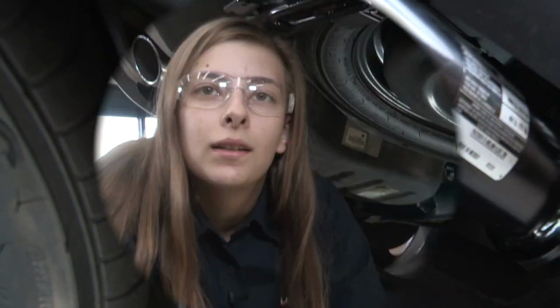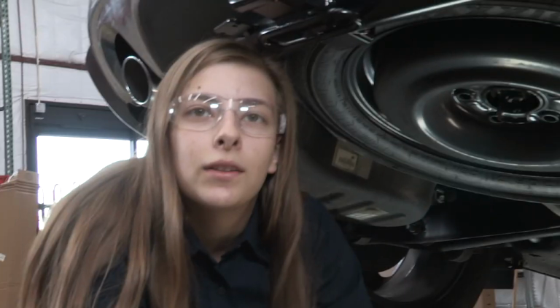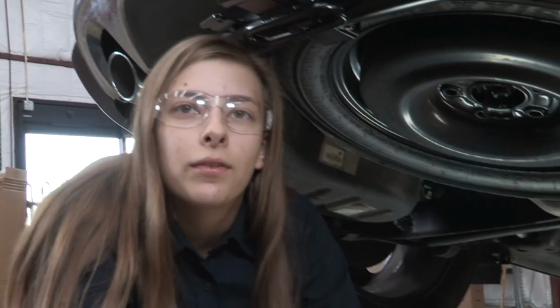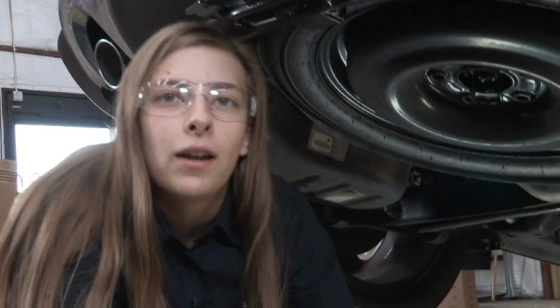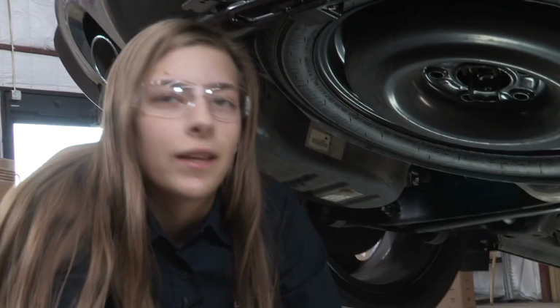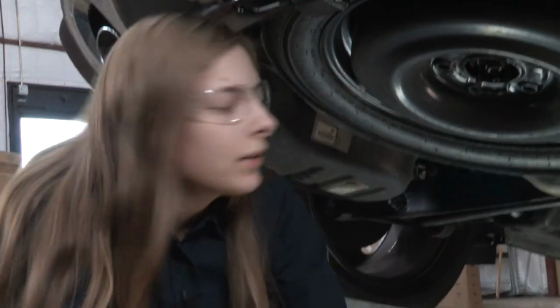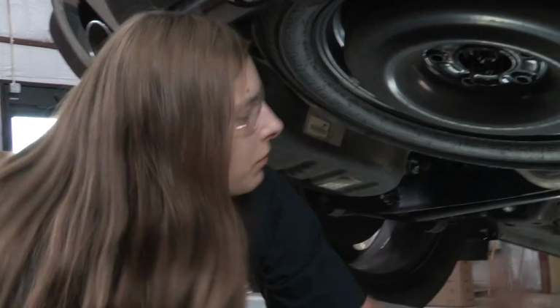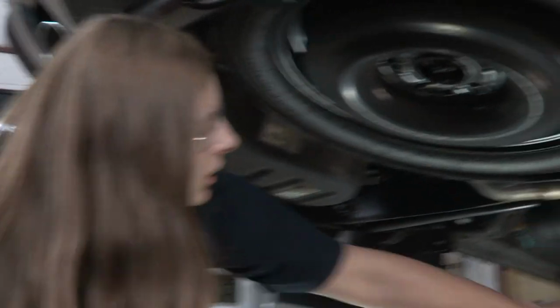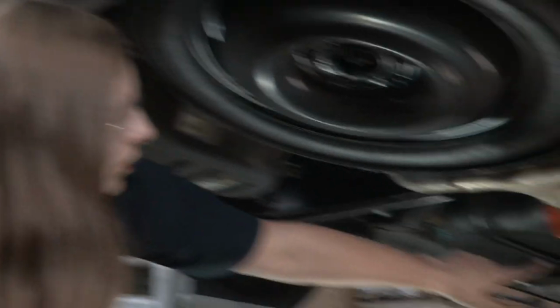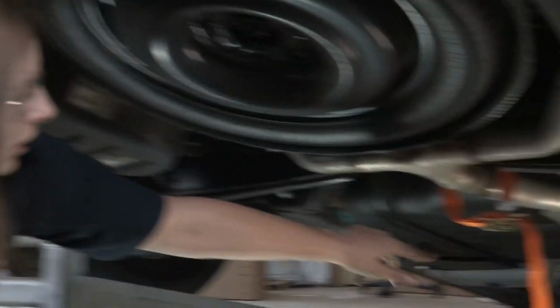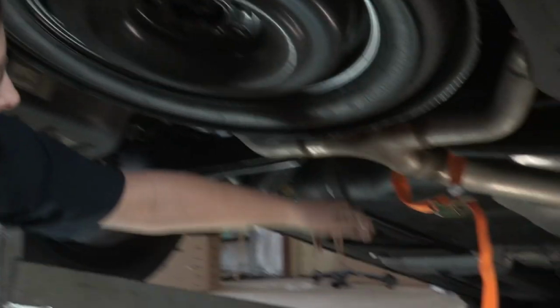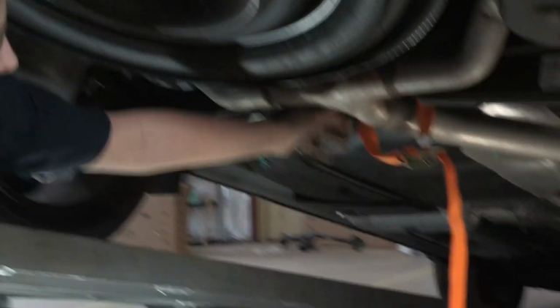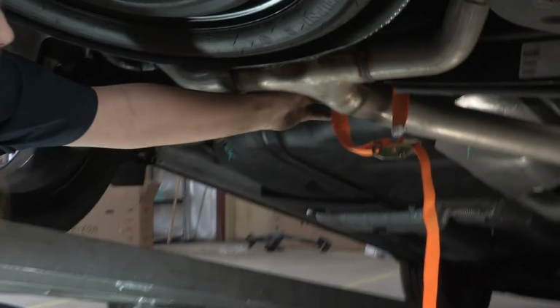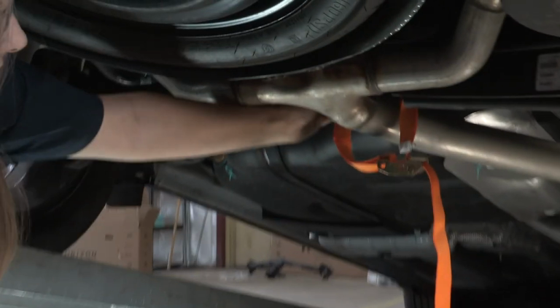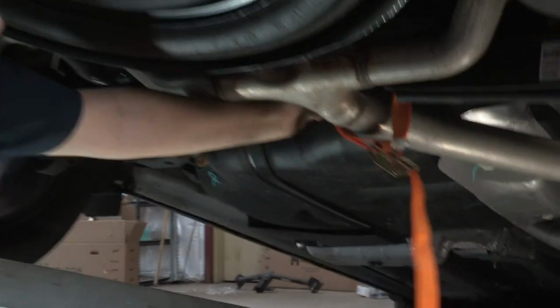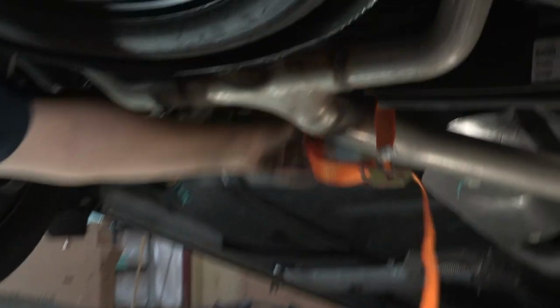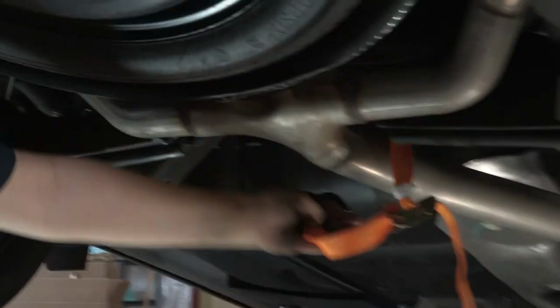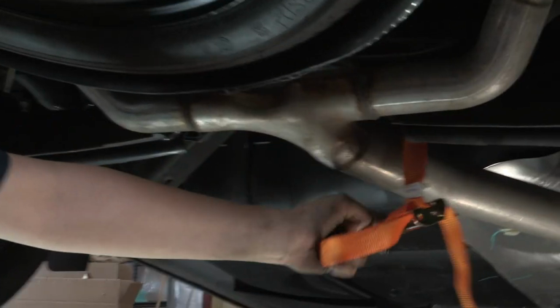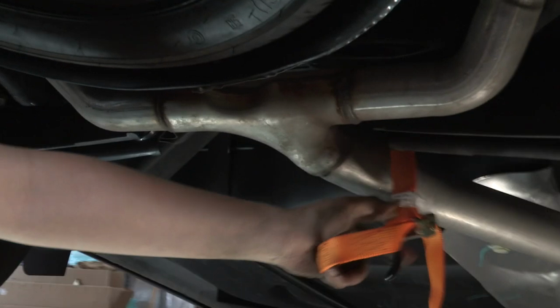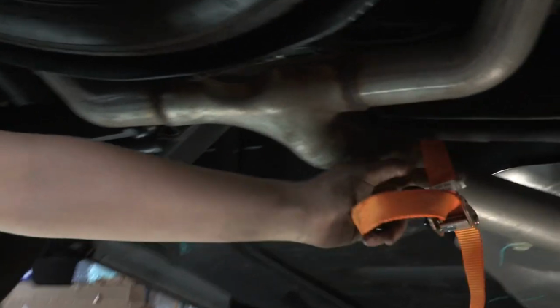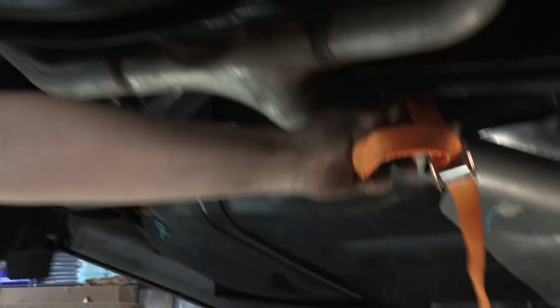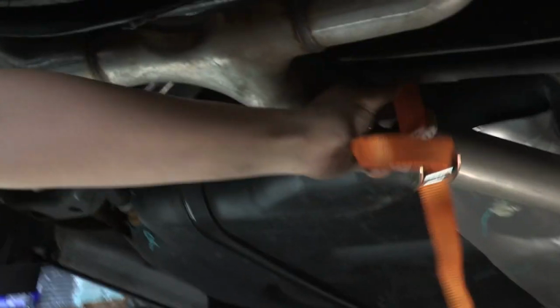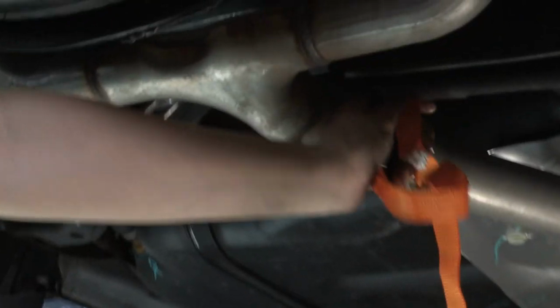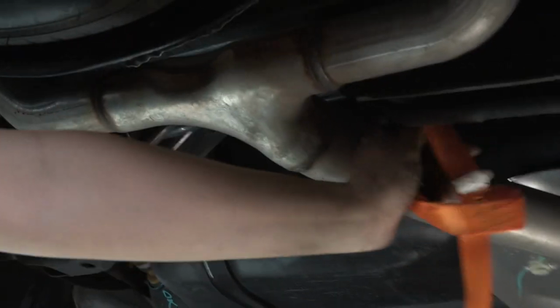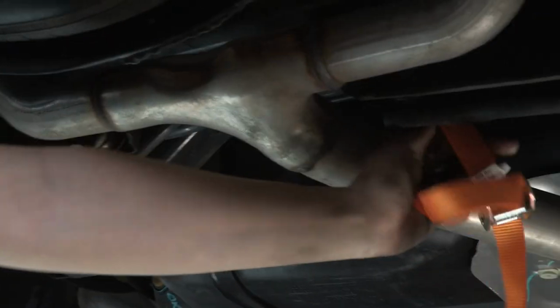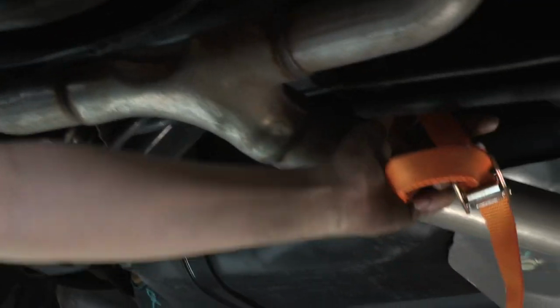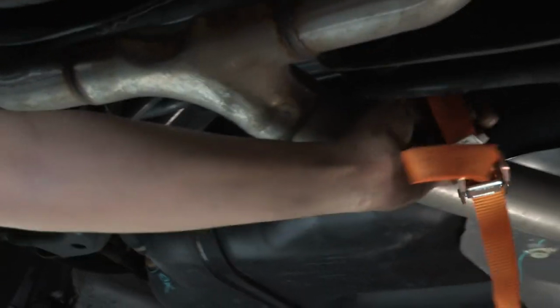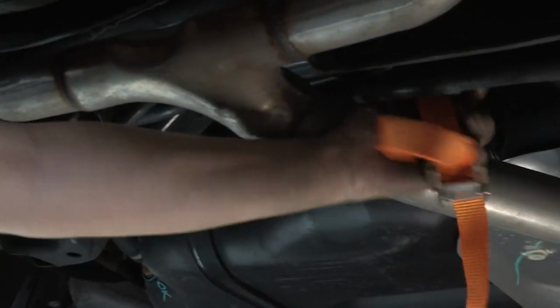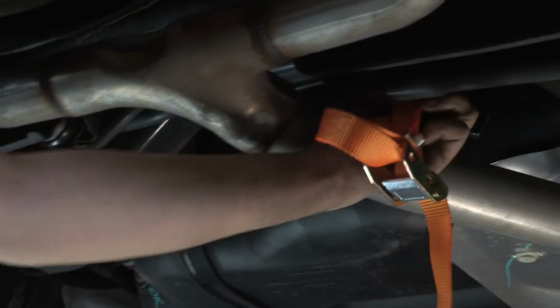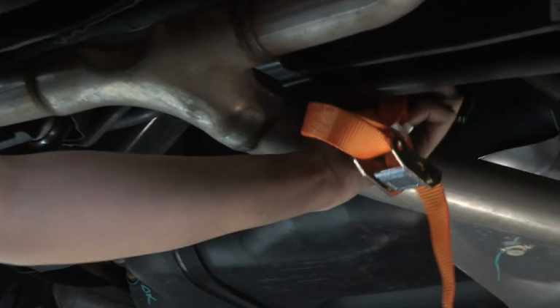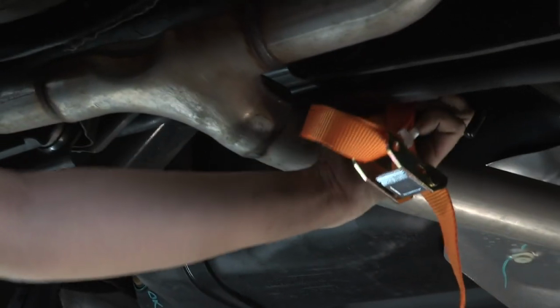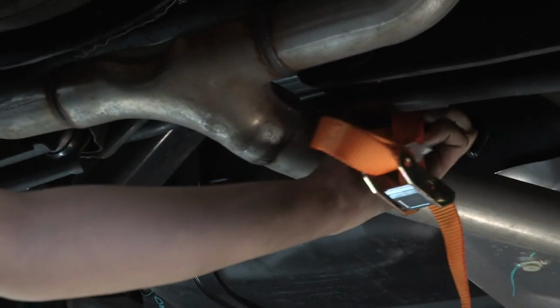The final thing — just make sure that you take your support strap down that you were using for your exhaust.